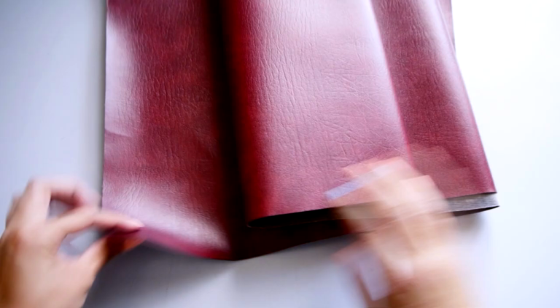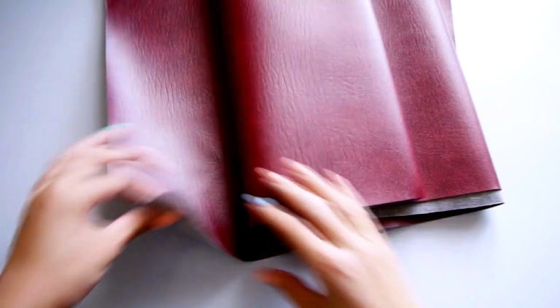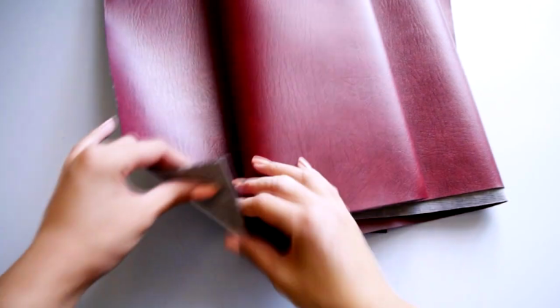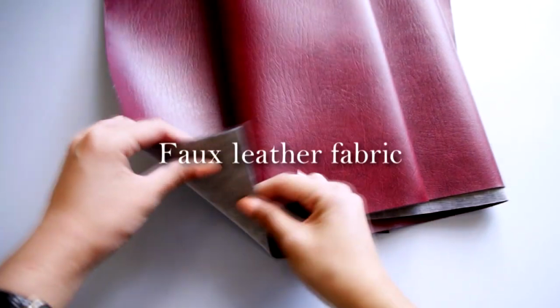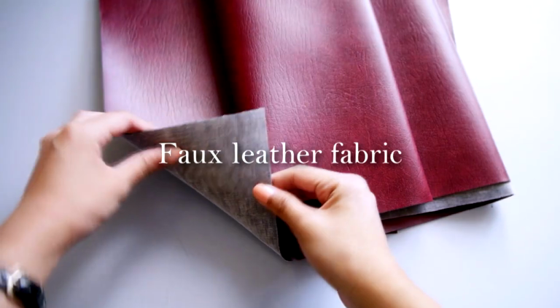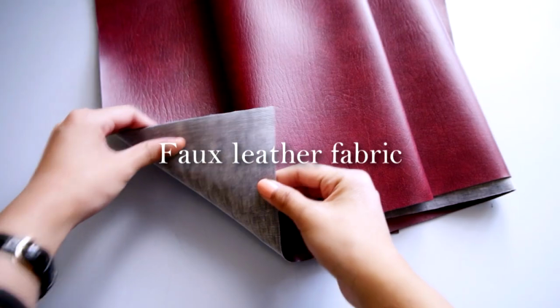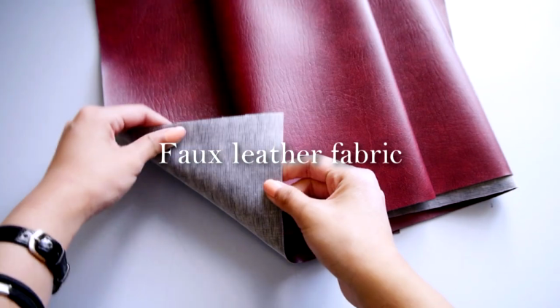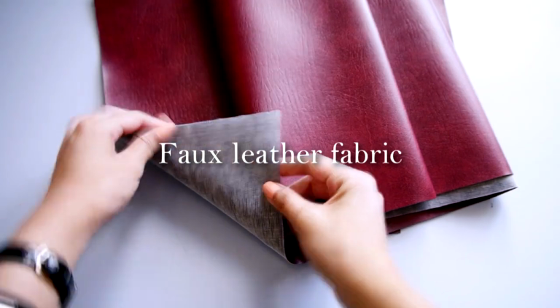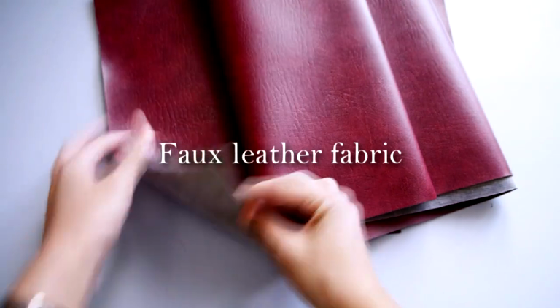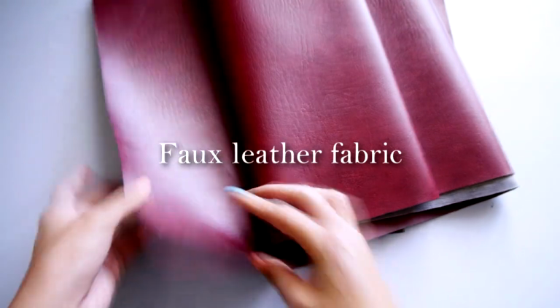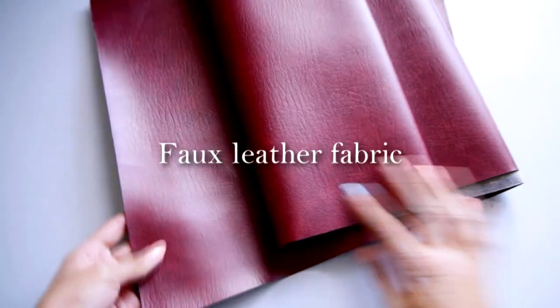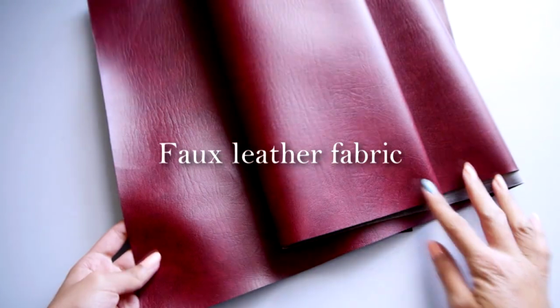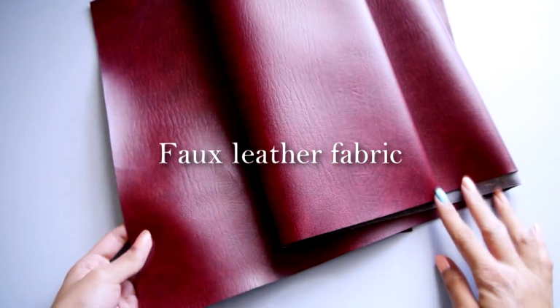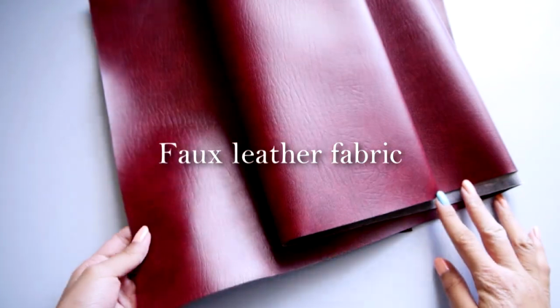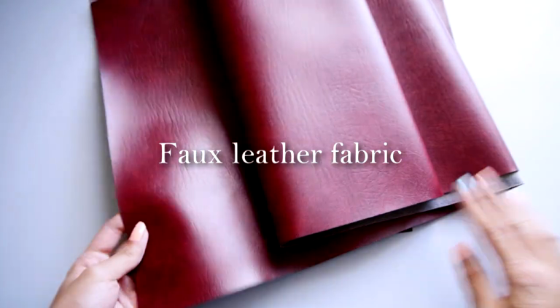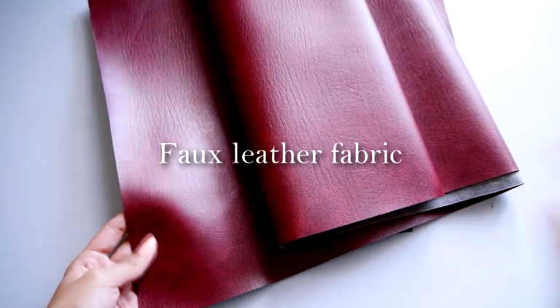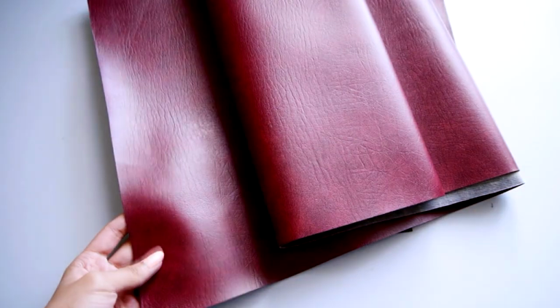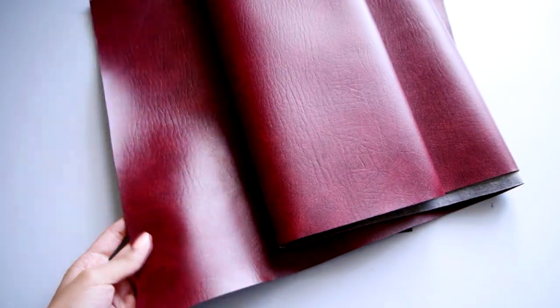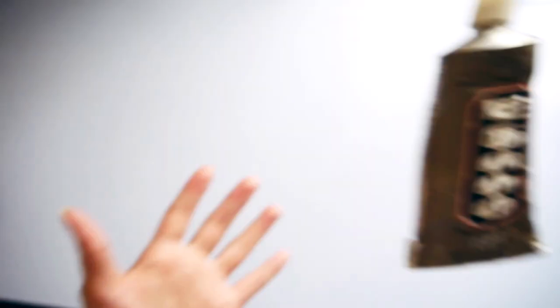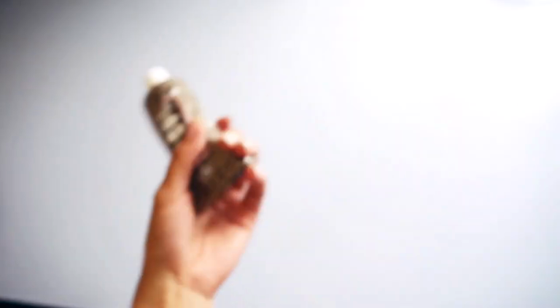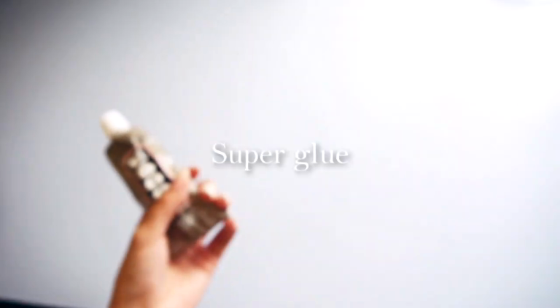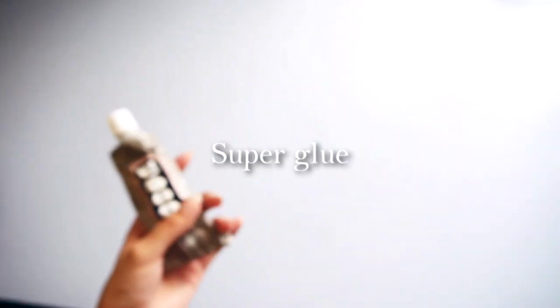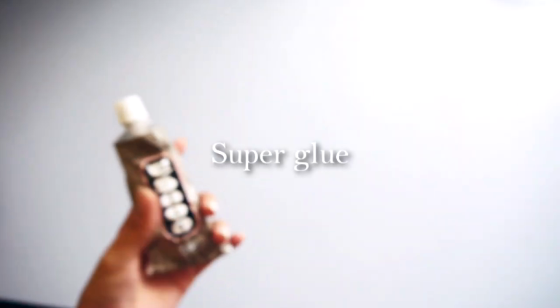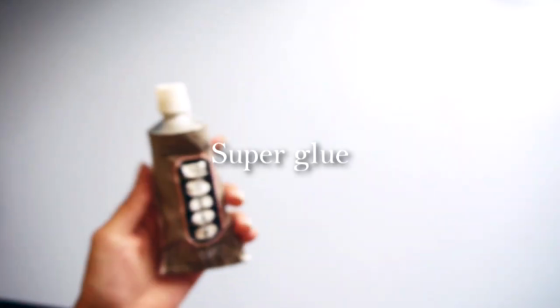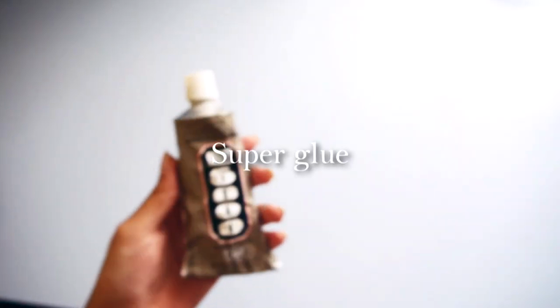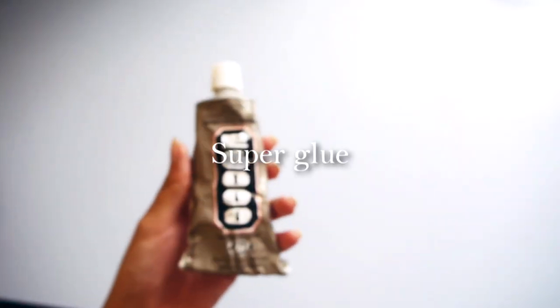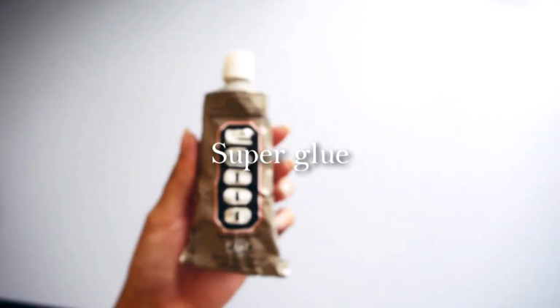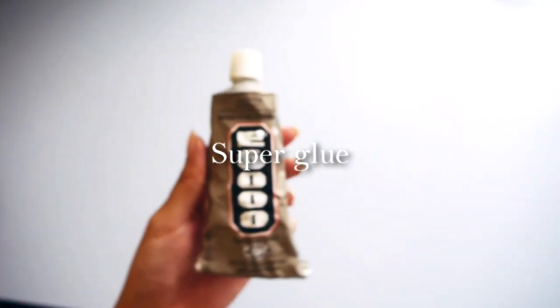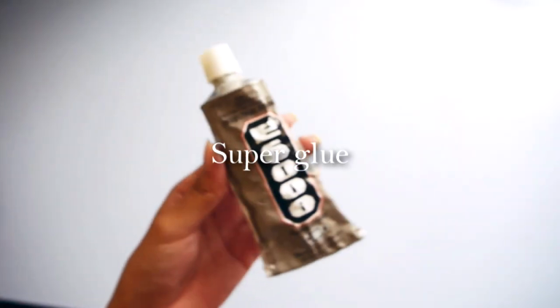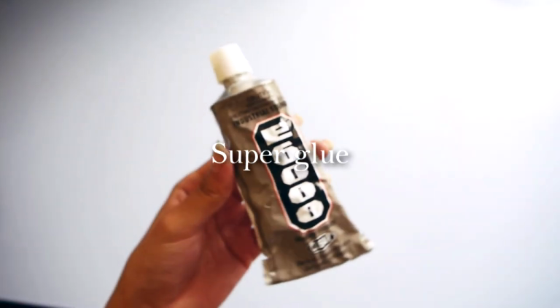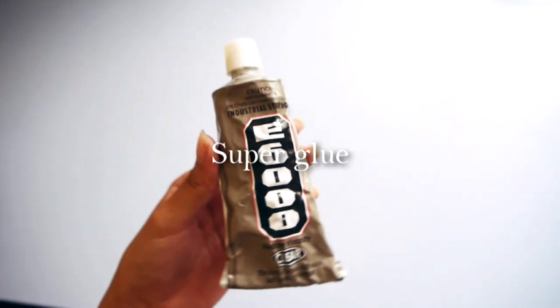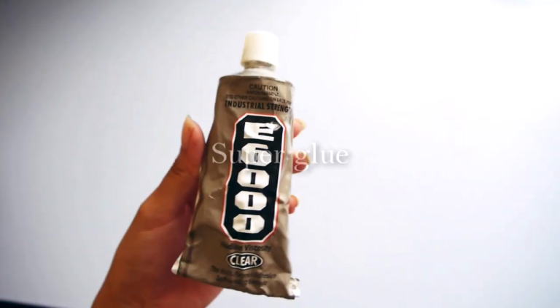And 2 metres of bias tape that's the same colour as your zipper. Faux leather fabric of your choice, as well as a very strong super glue, which I recommend E6000.